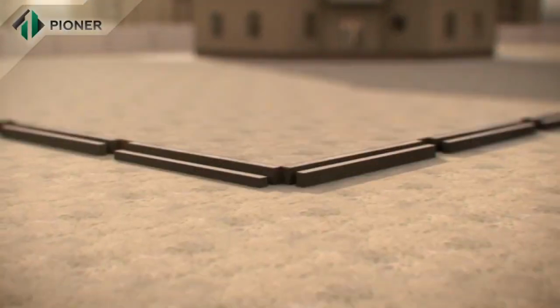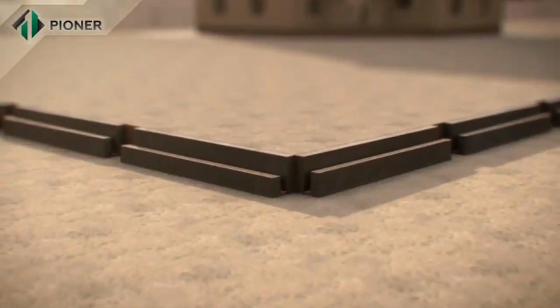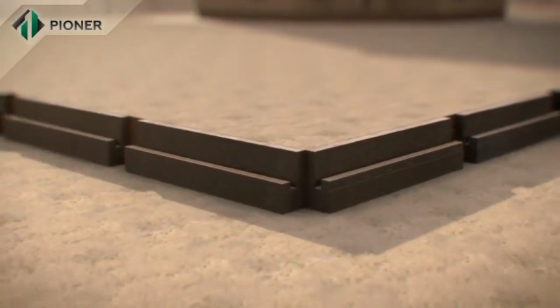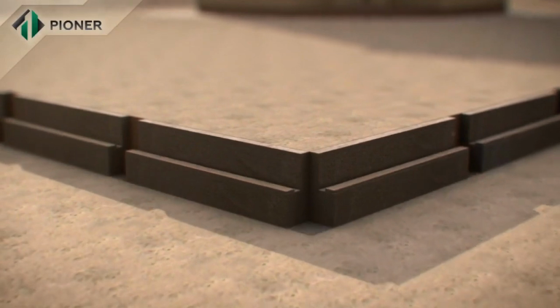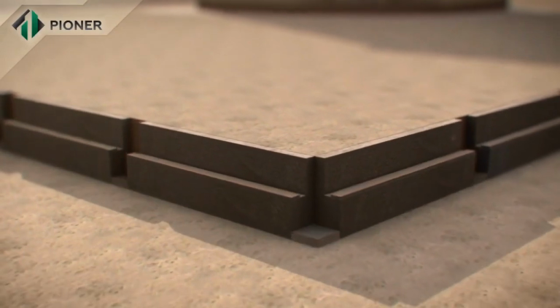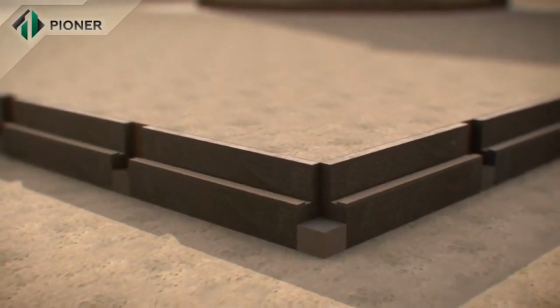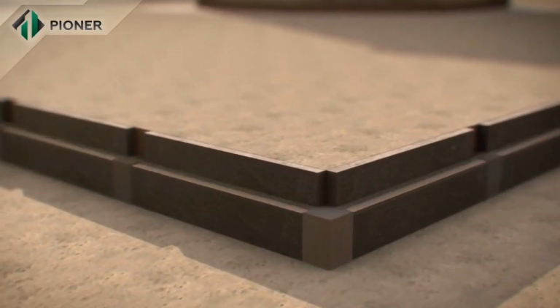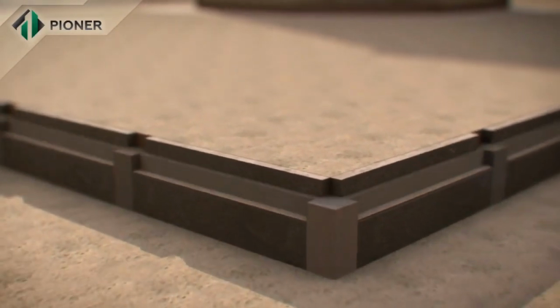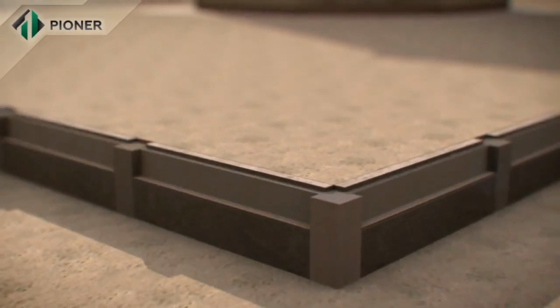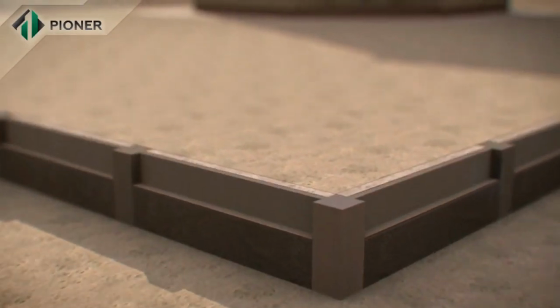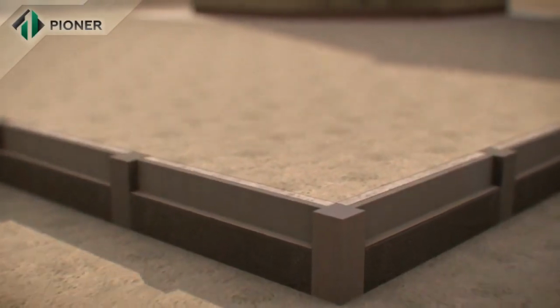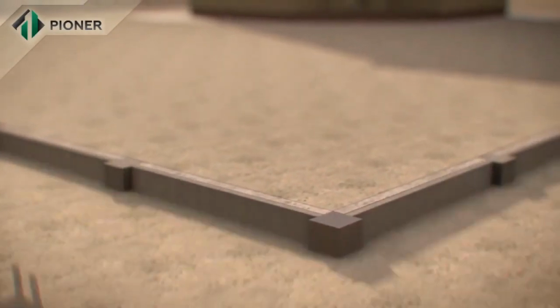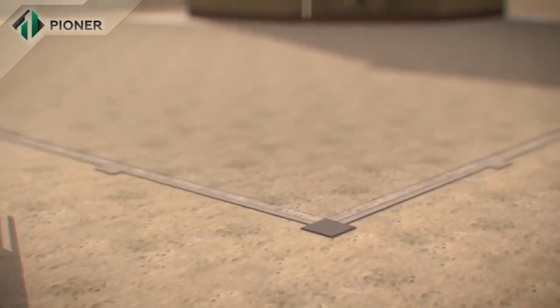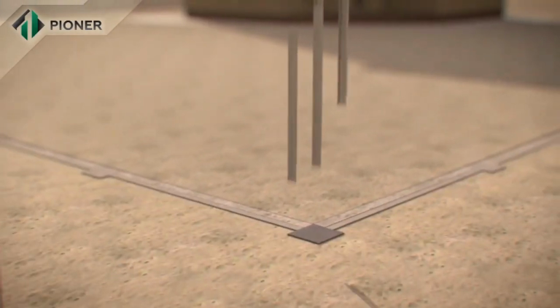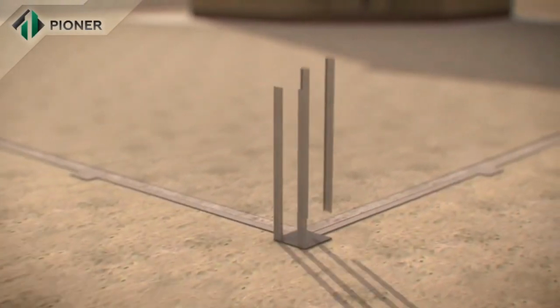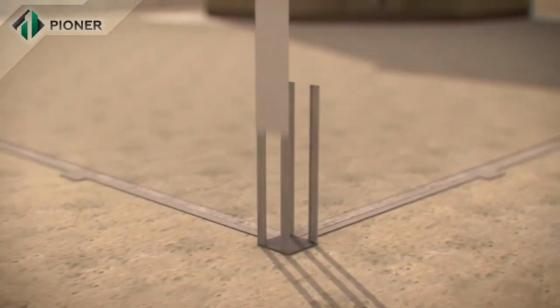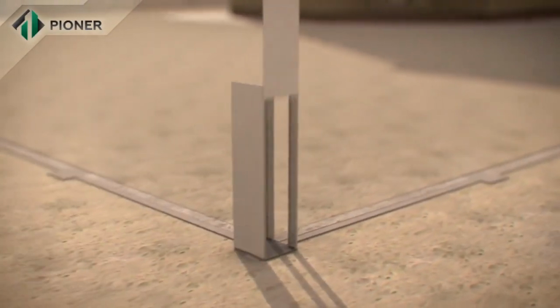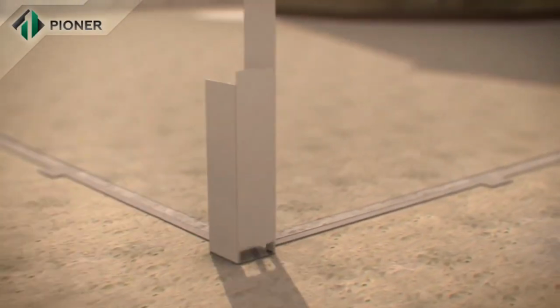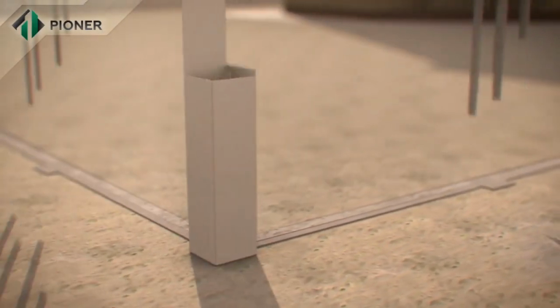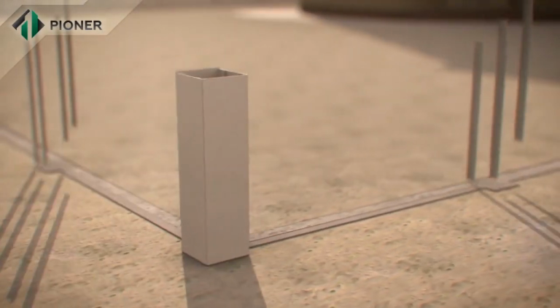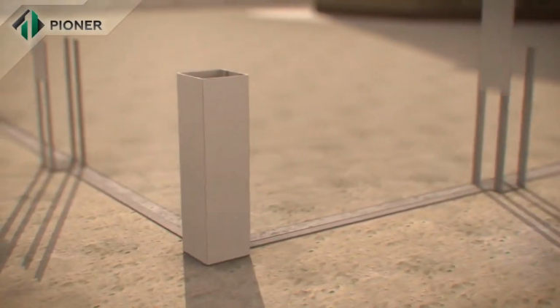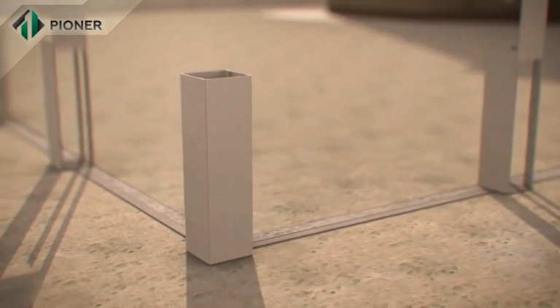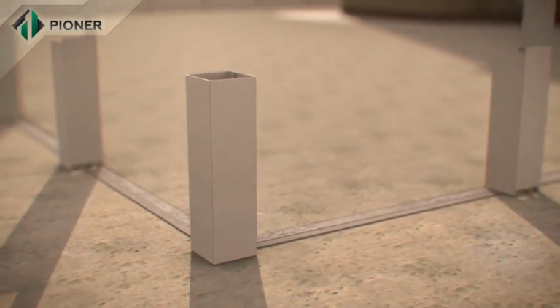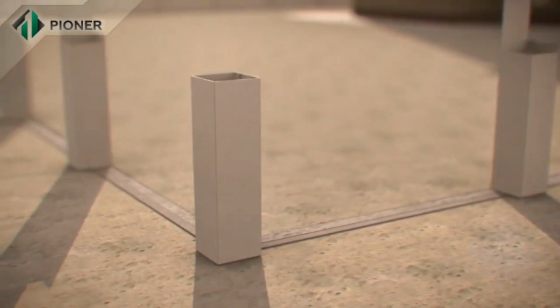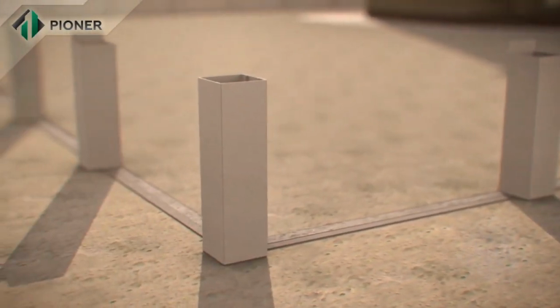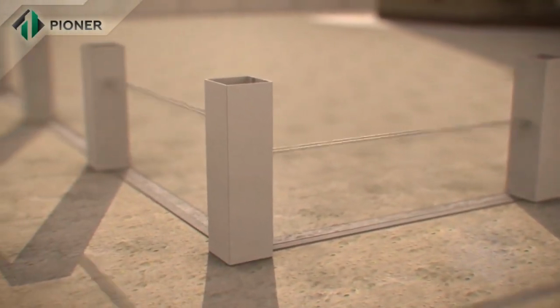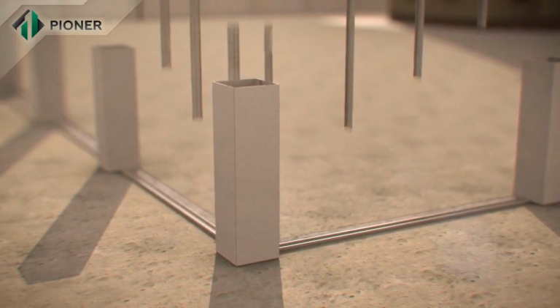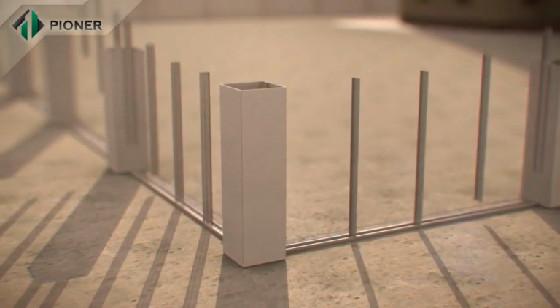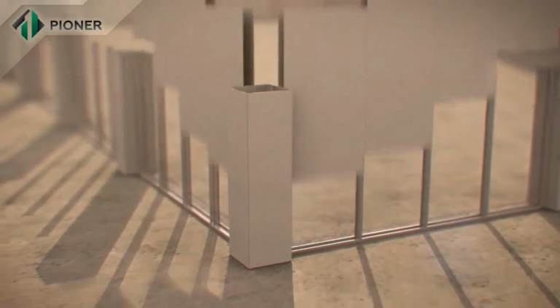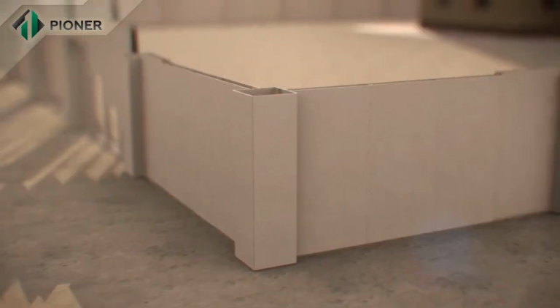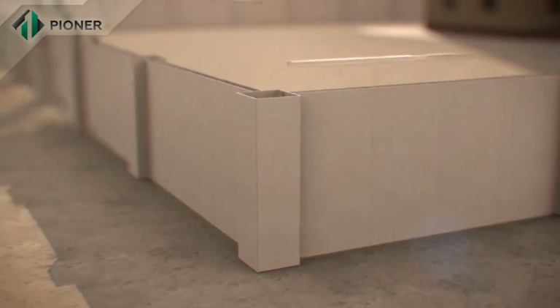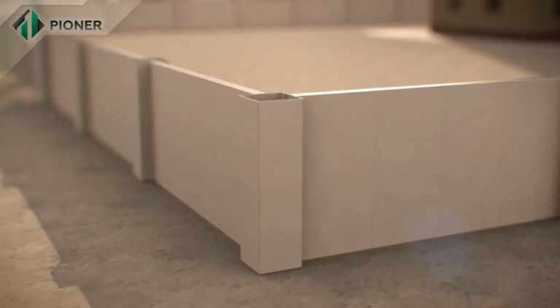Pioneer technology also allows for building a fence around buildings in the quickest possible time.